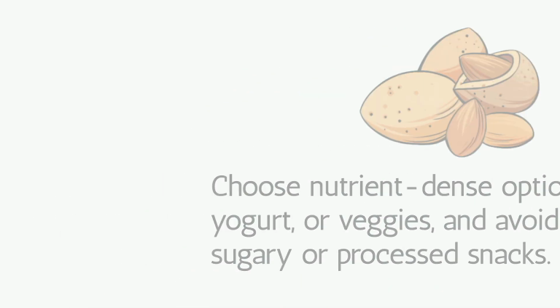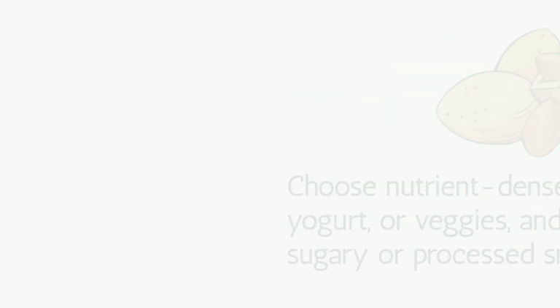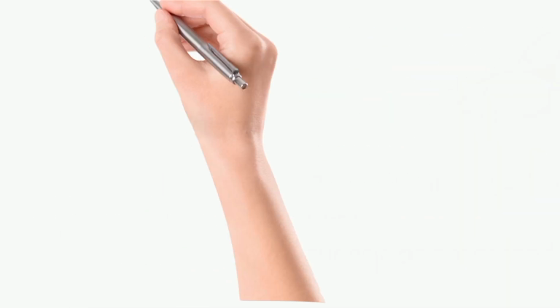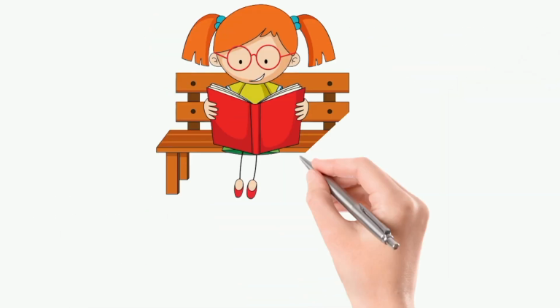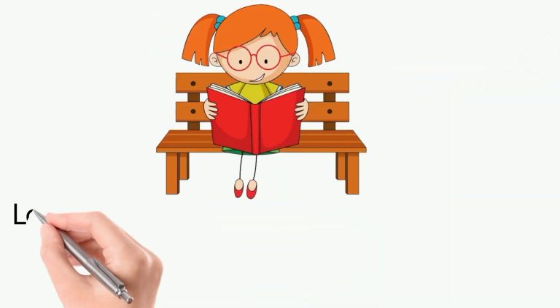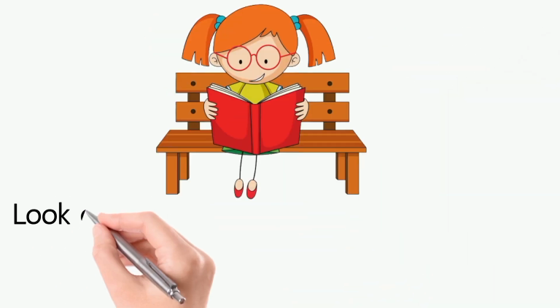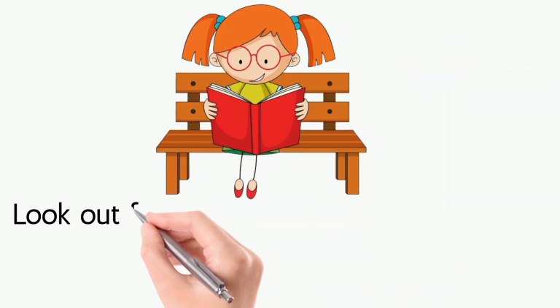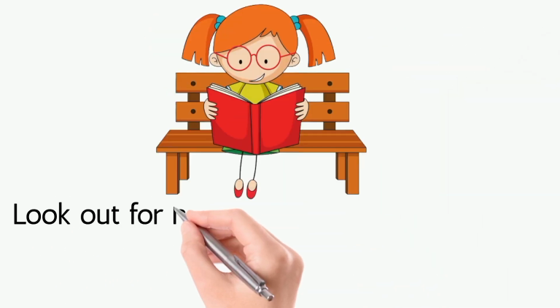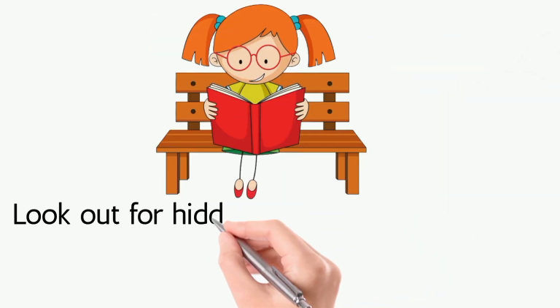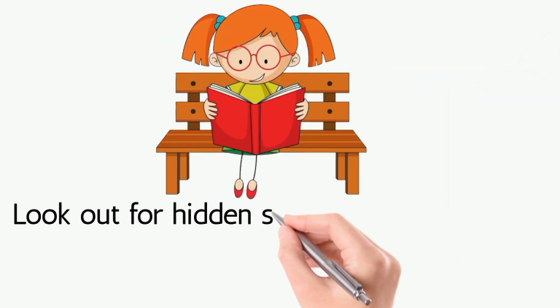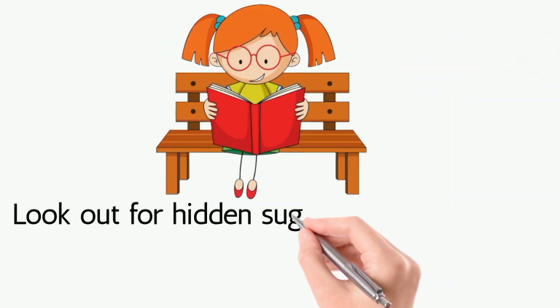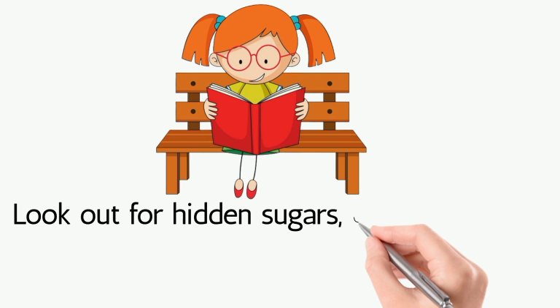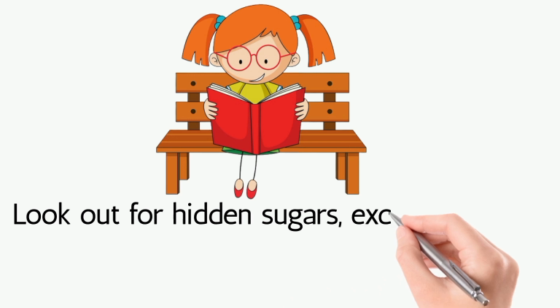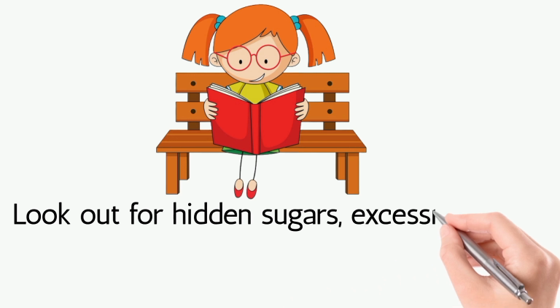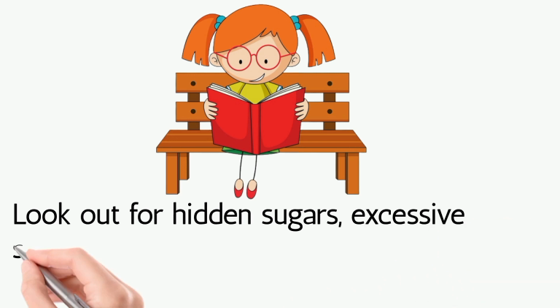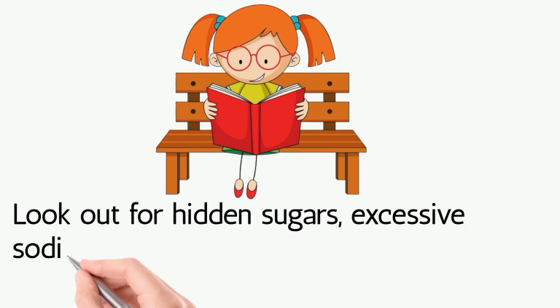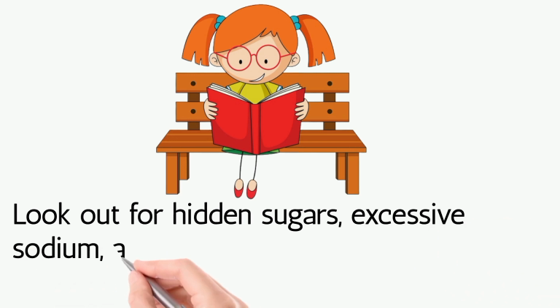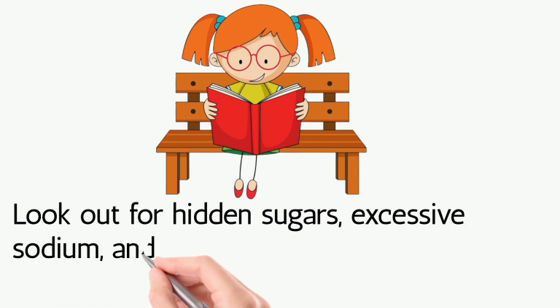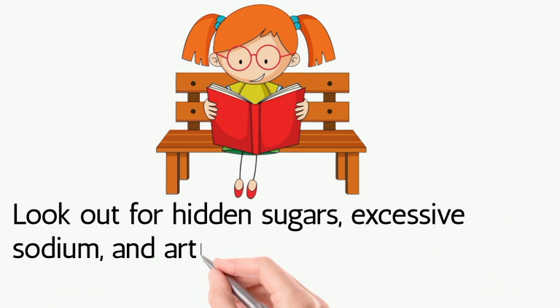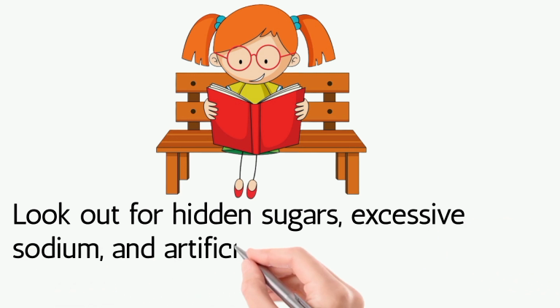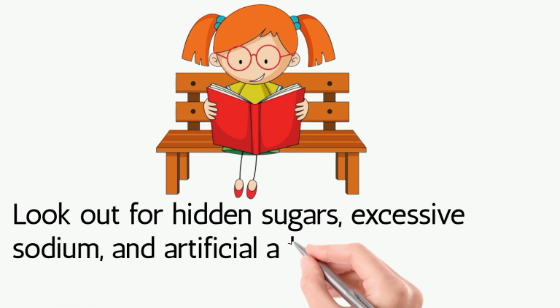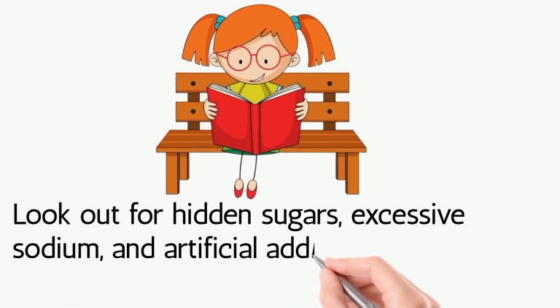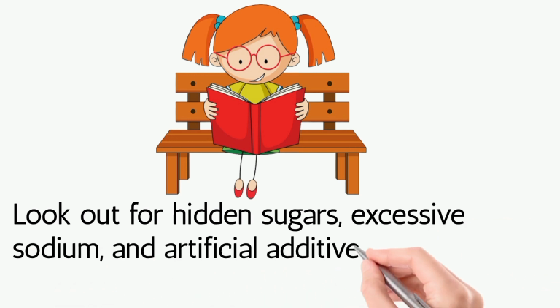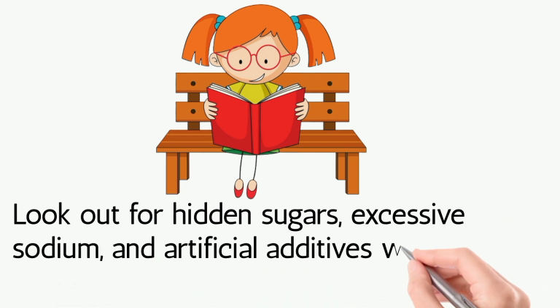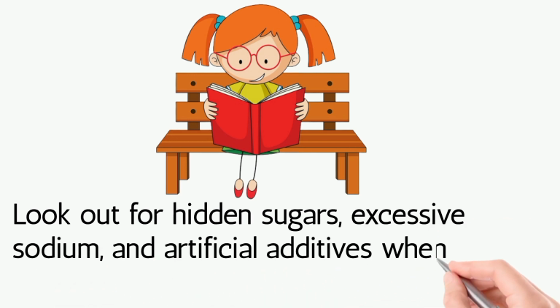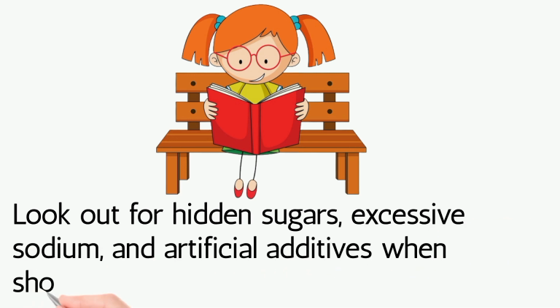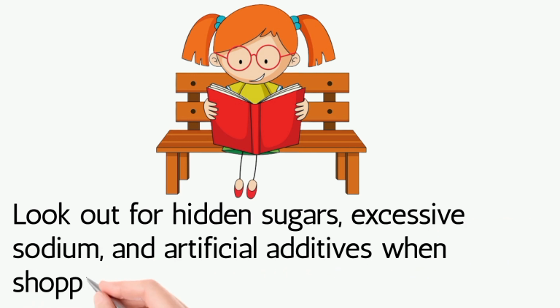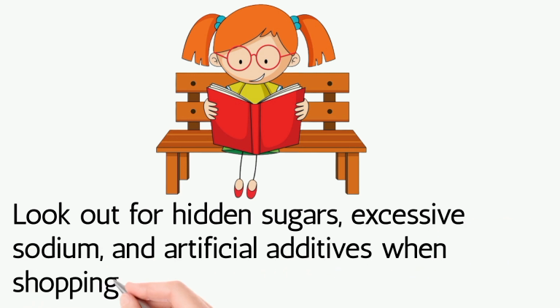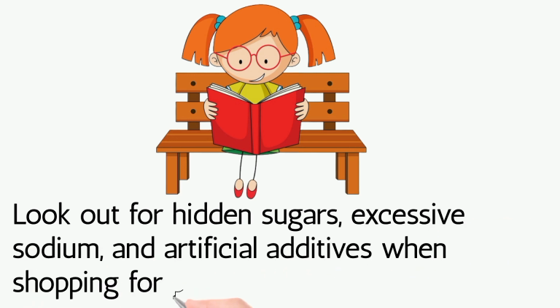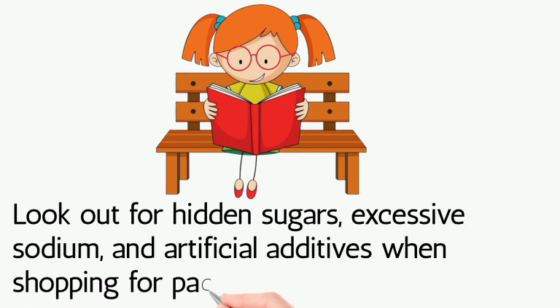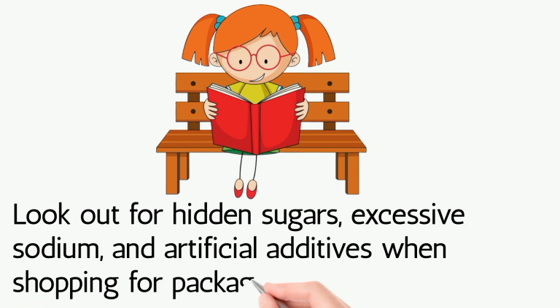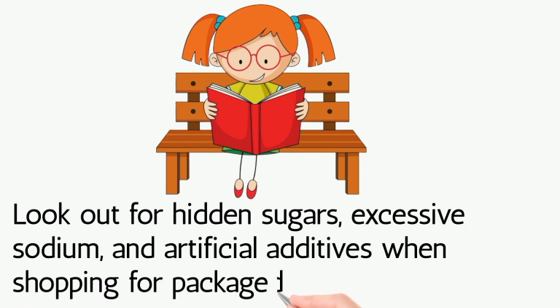Read labels: look out for hidden sugars, excessive sodium, and artificial additives when shopping for packaged foods.